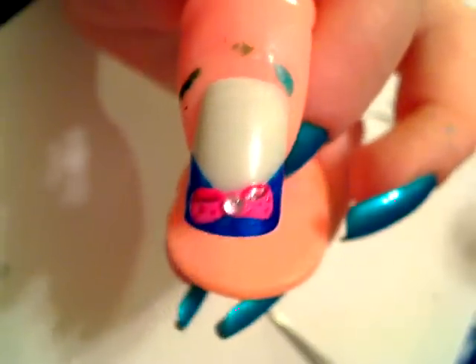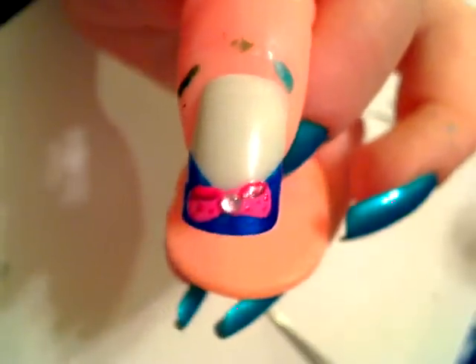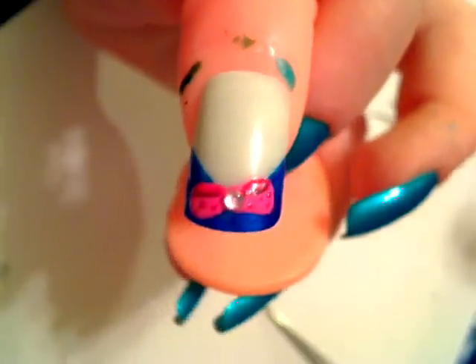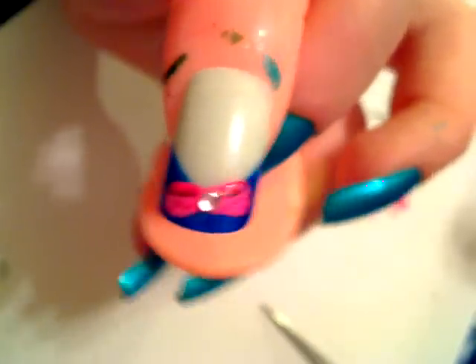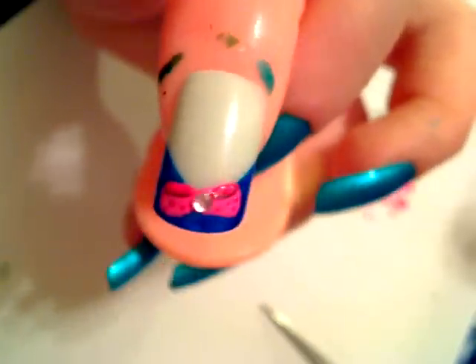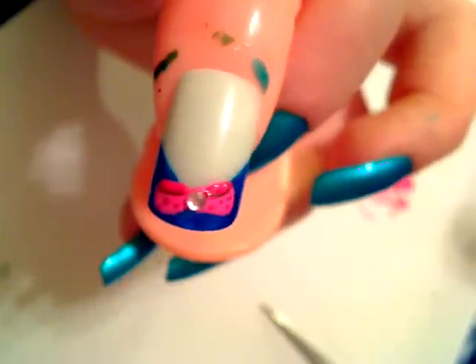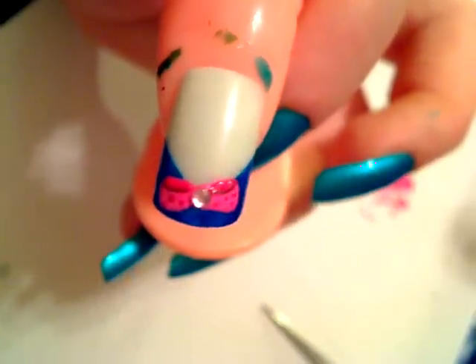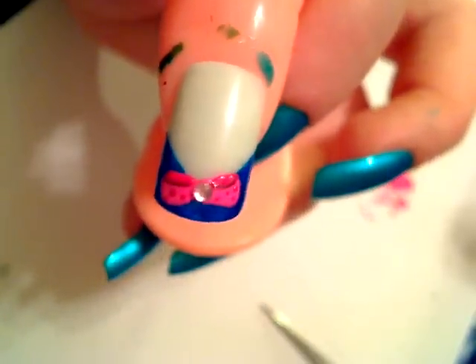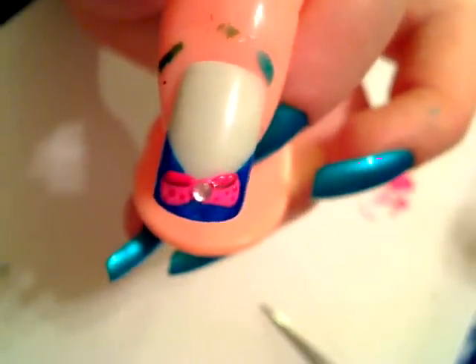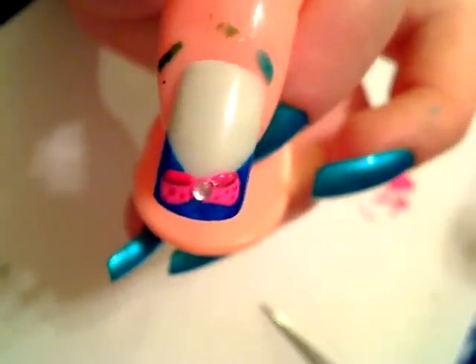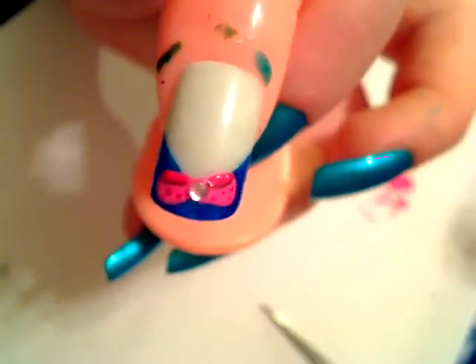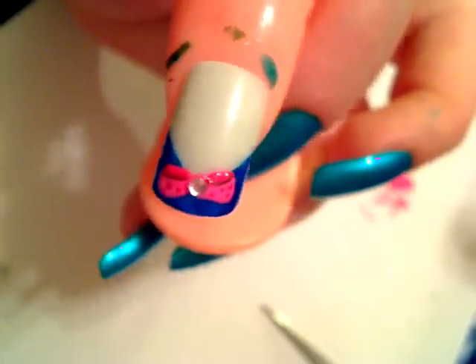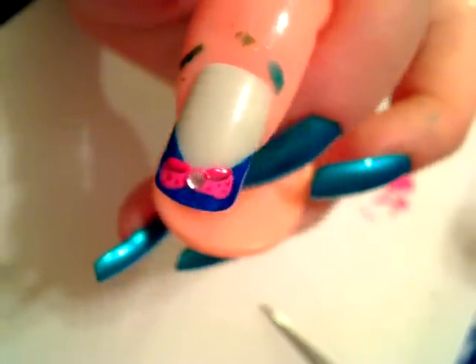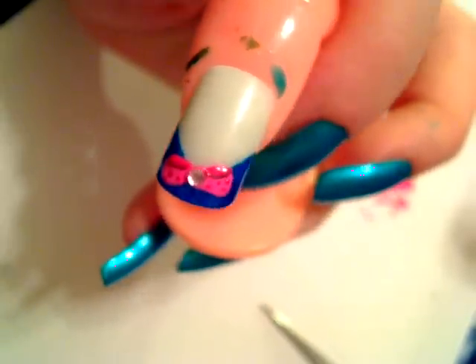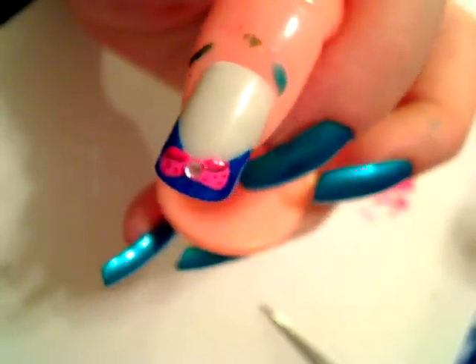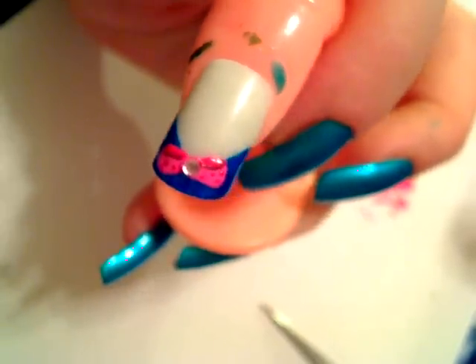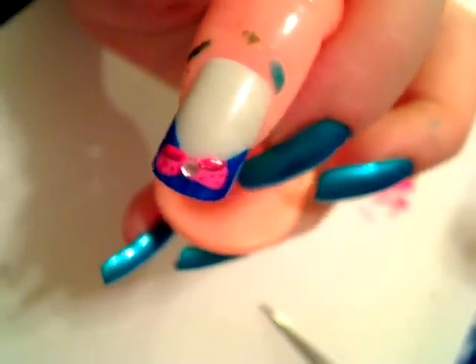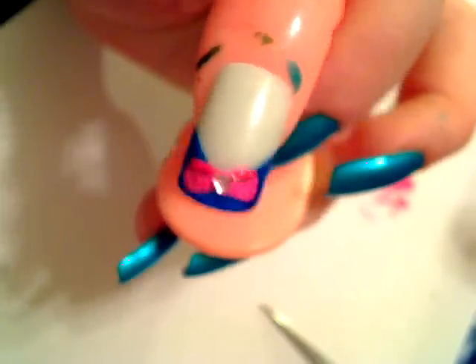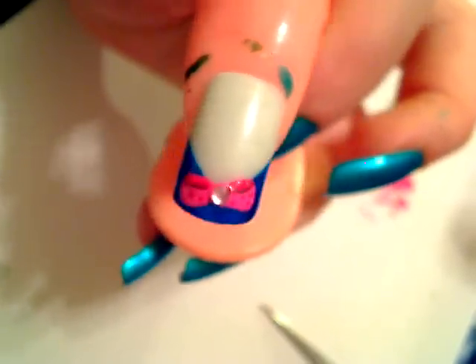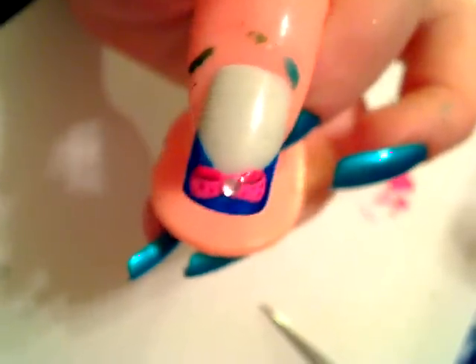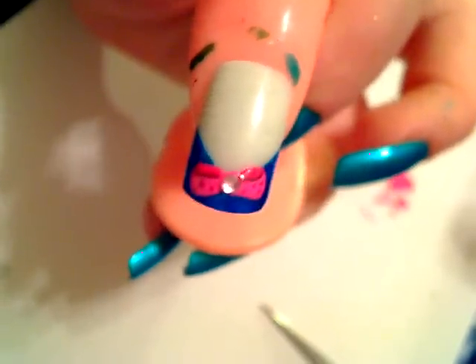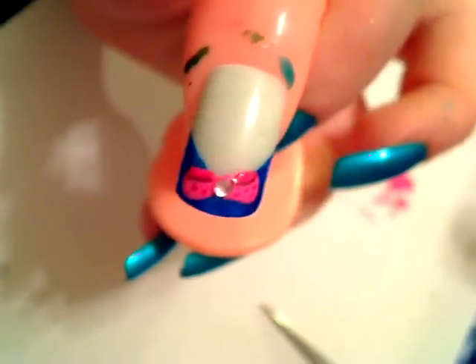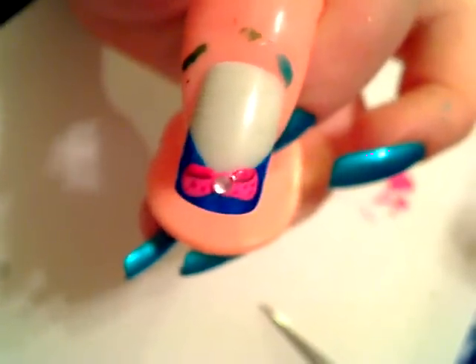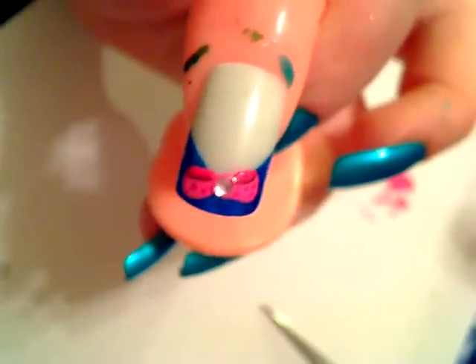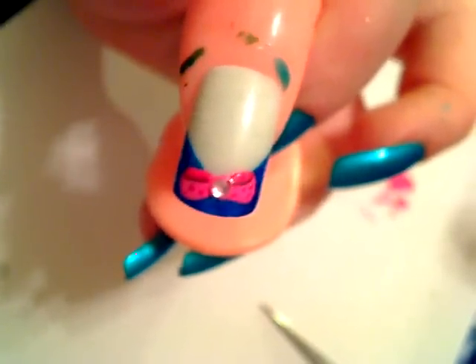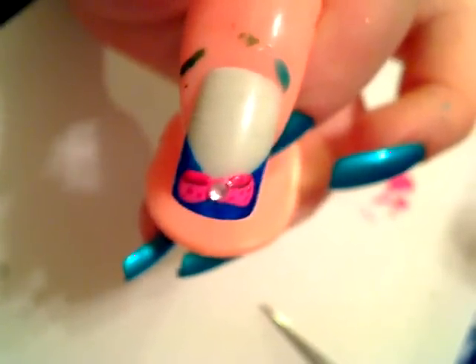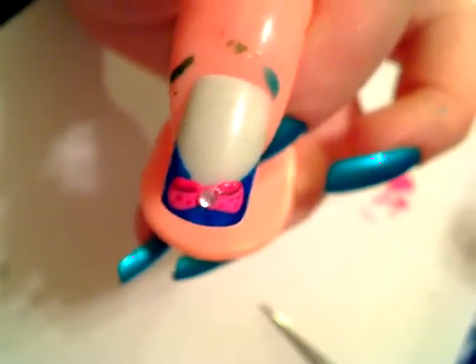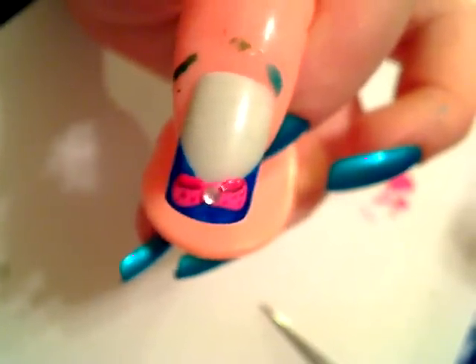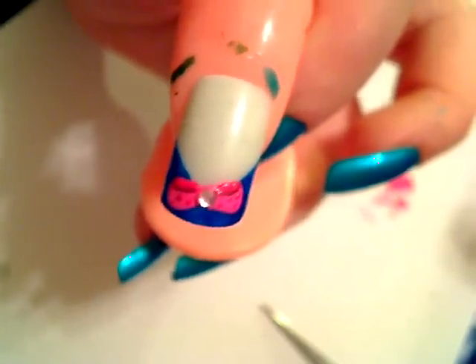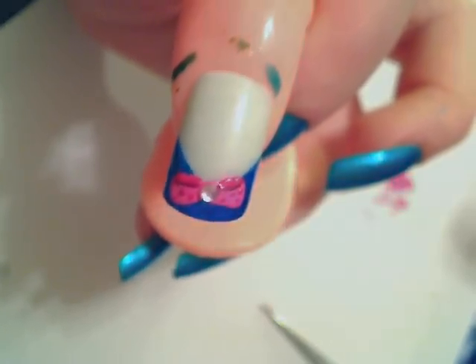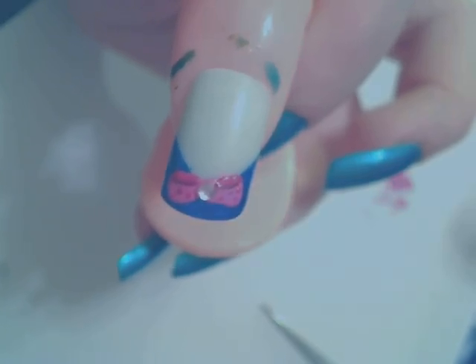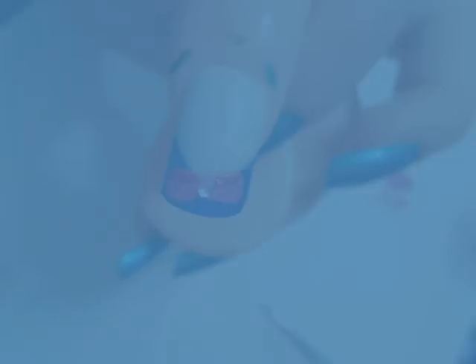And here you go, here's the finished look. Such a cute and easy bow.